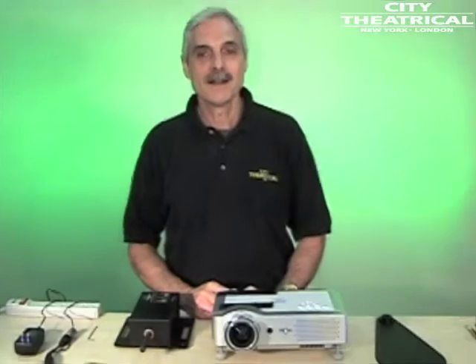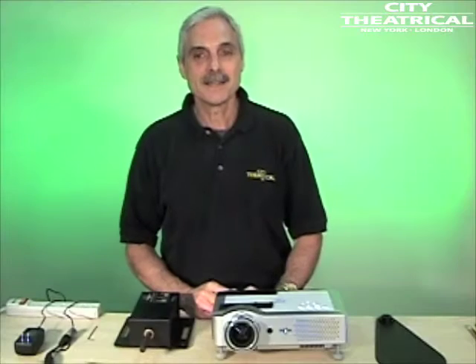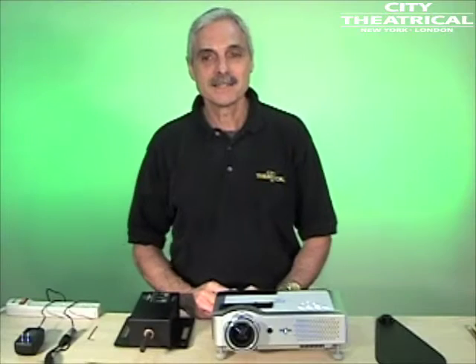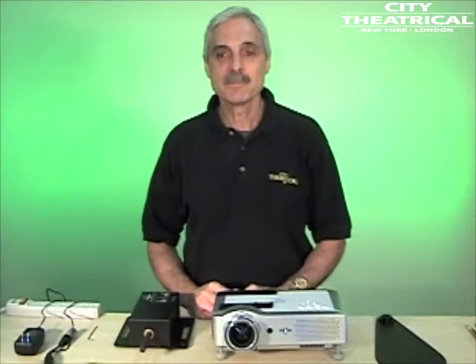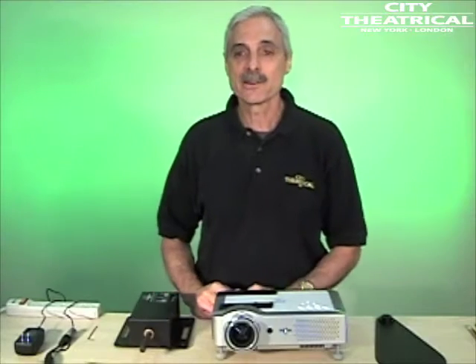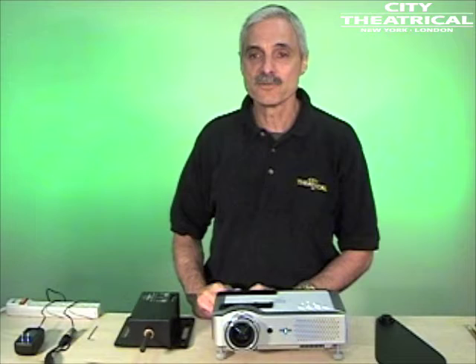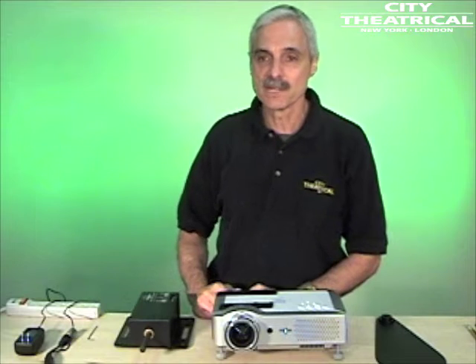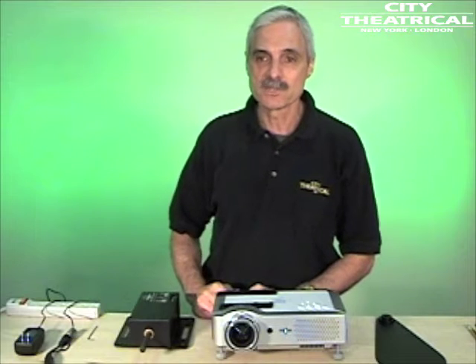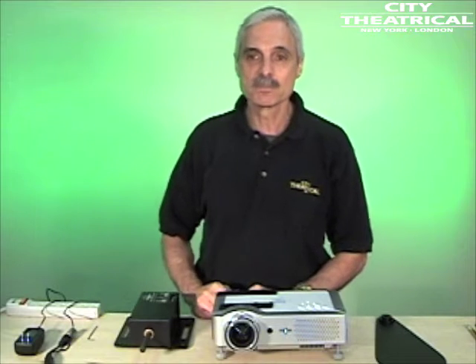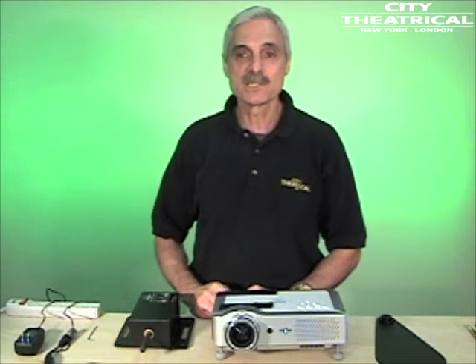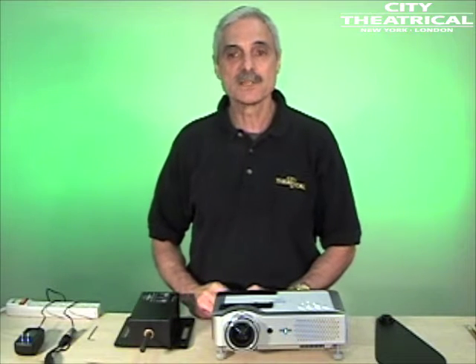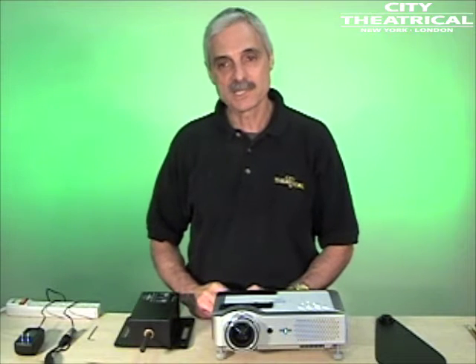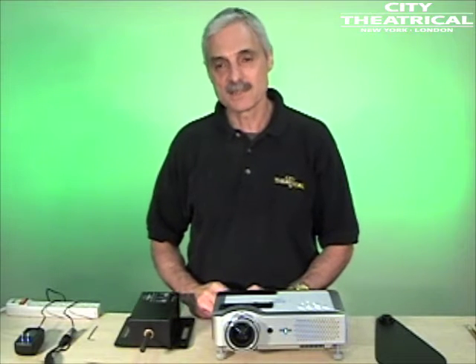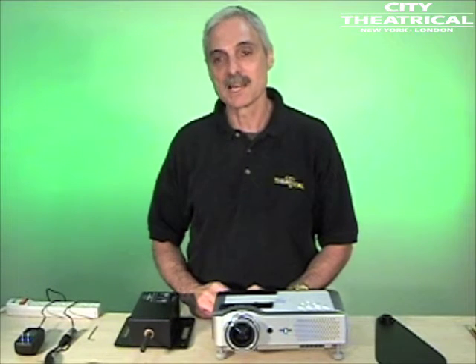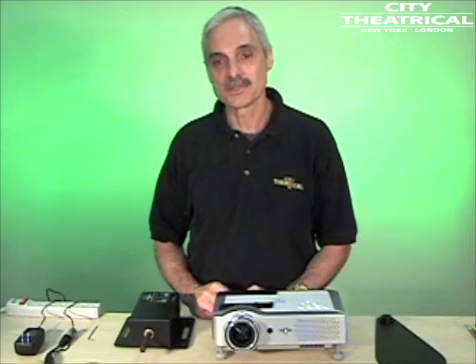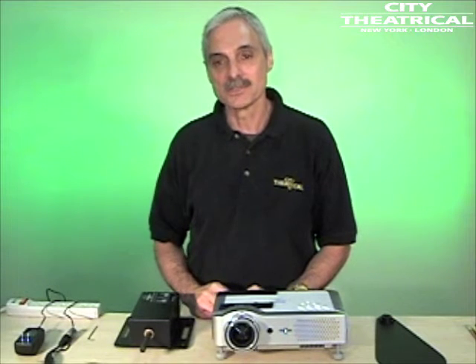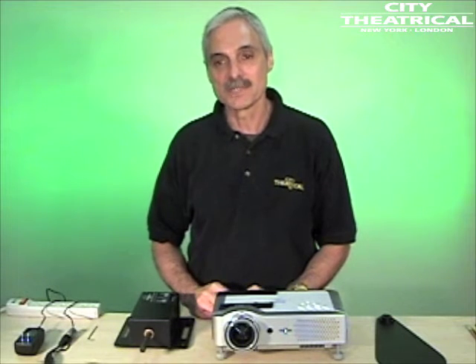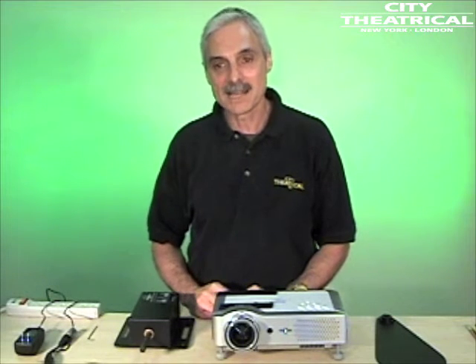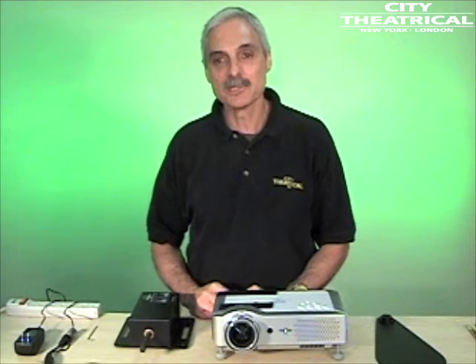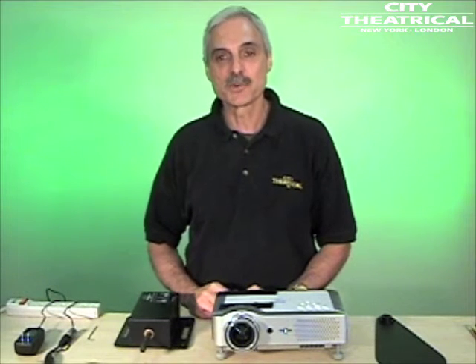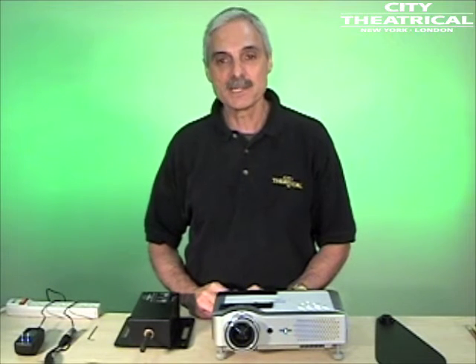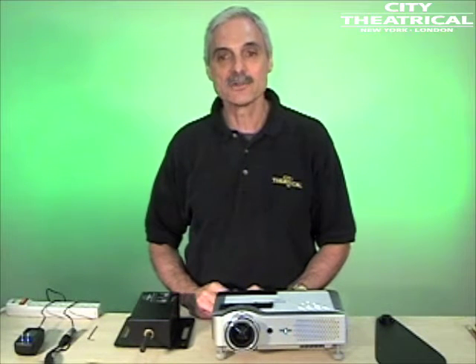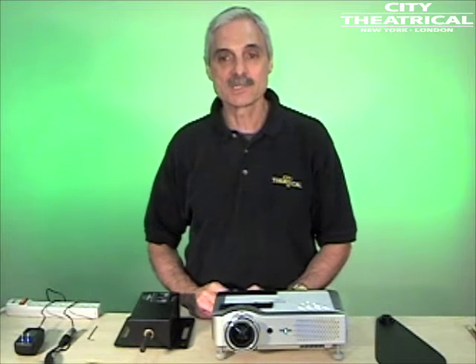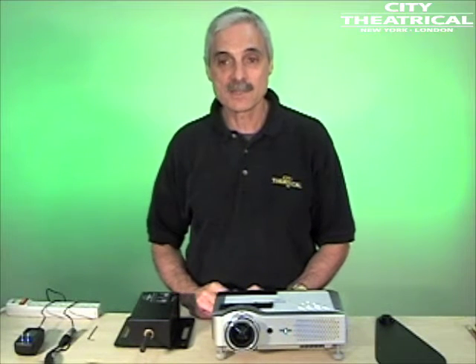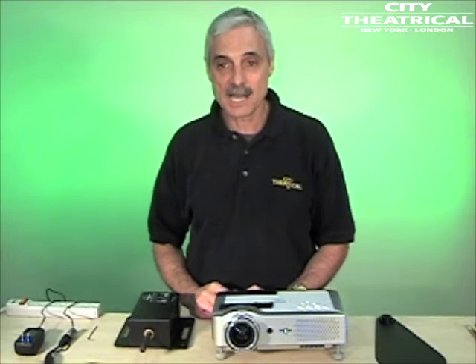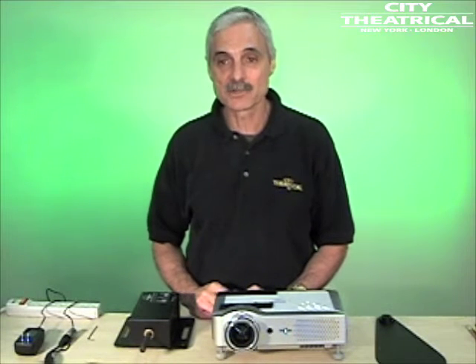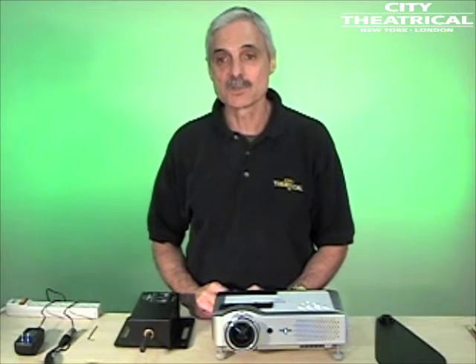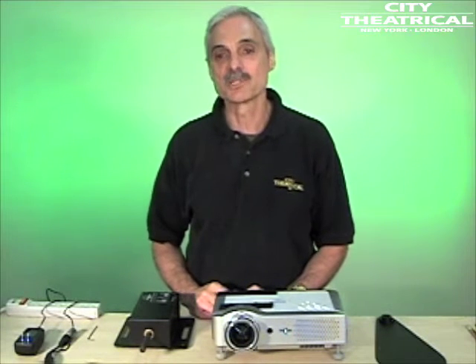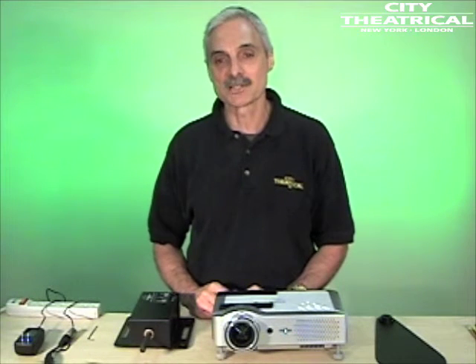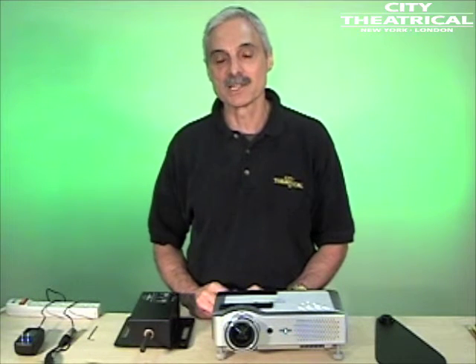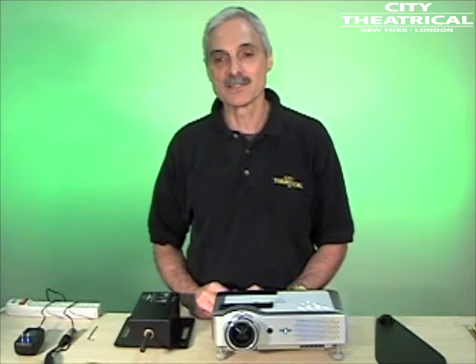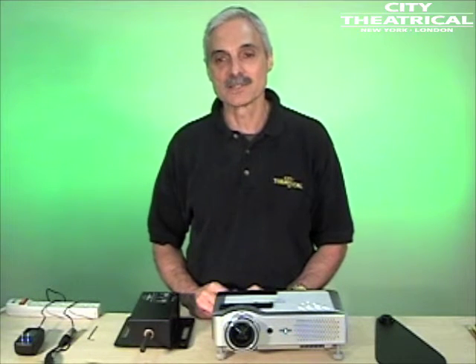Hi, I'm Gary Fales, President of City Theatrical, and today I'll be training you in City Theatrical's projector dowser.